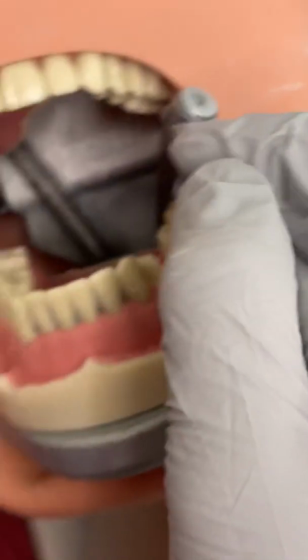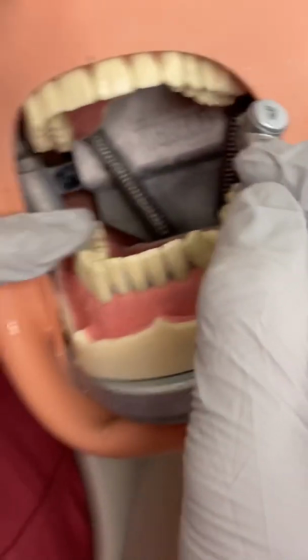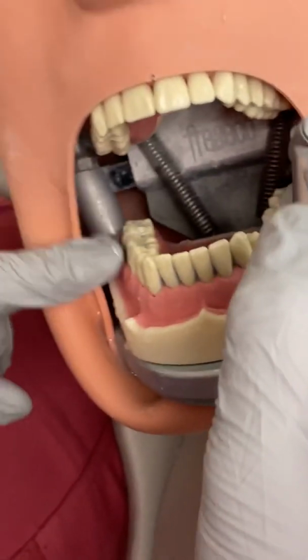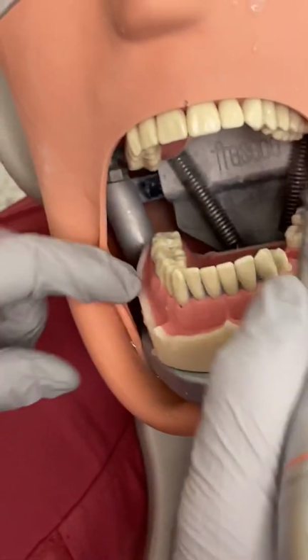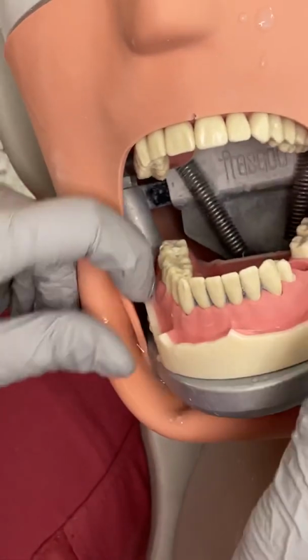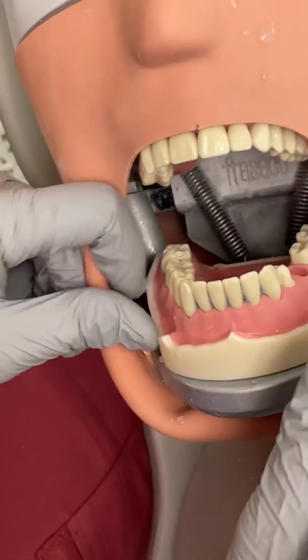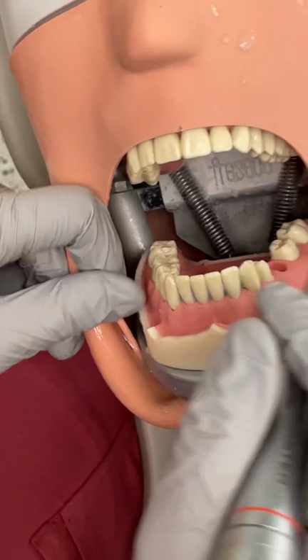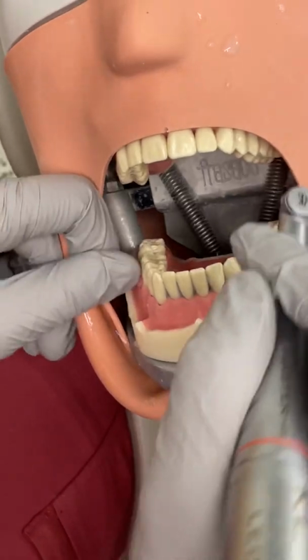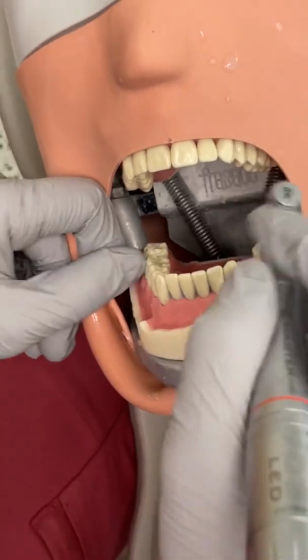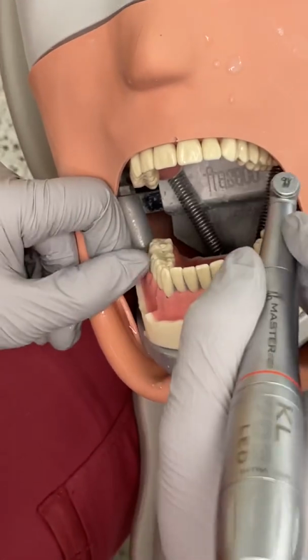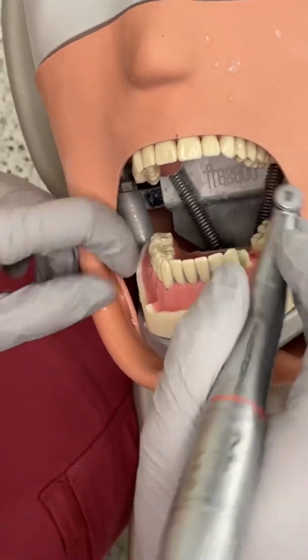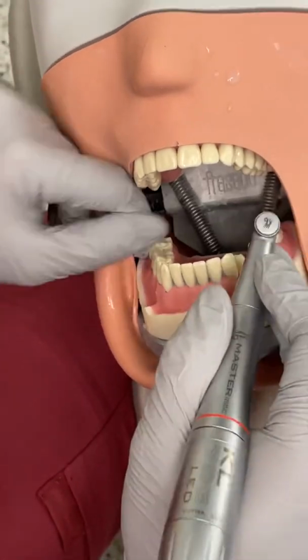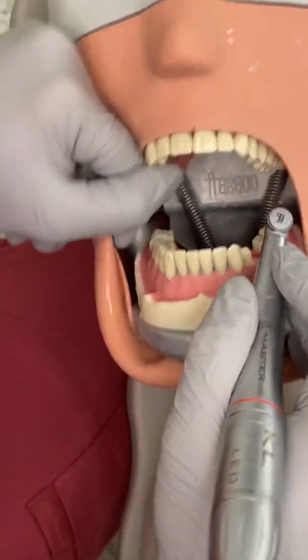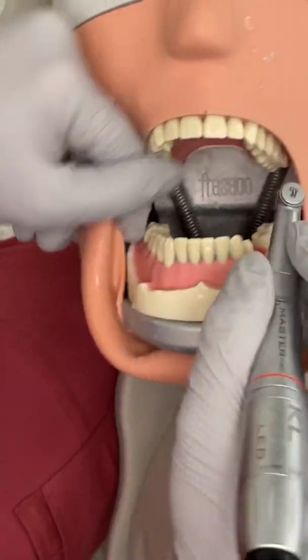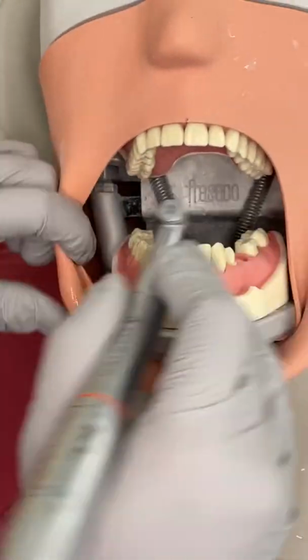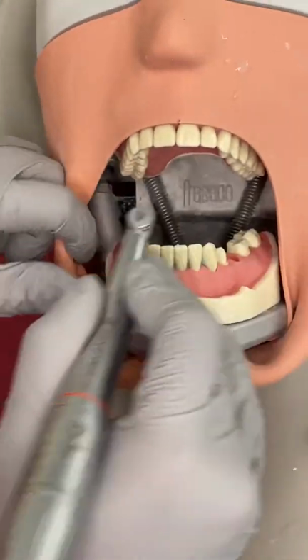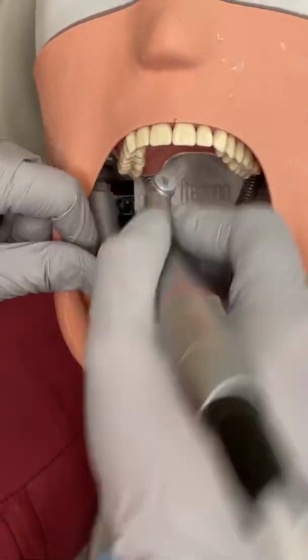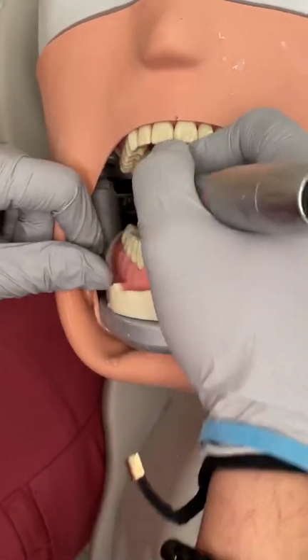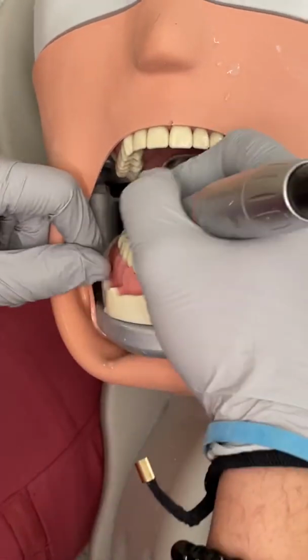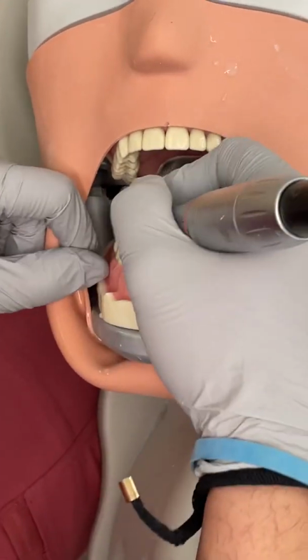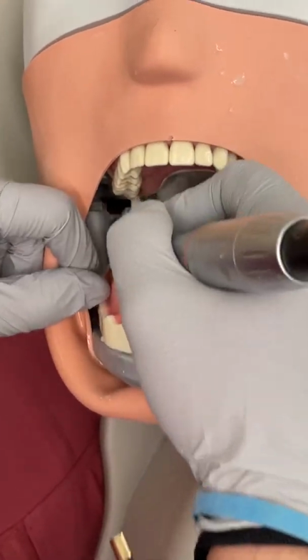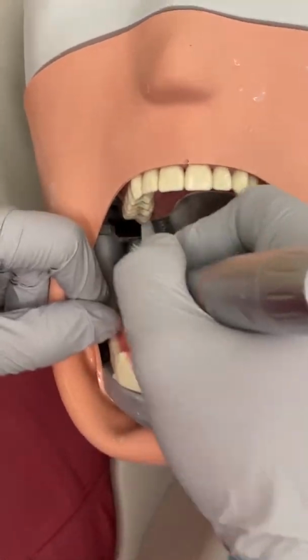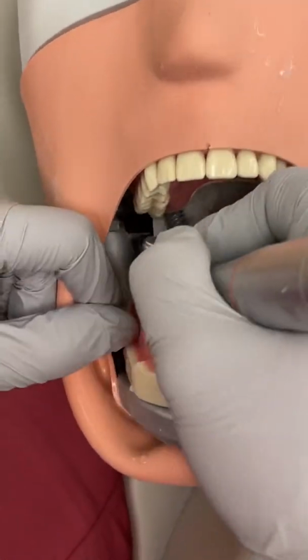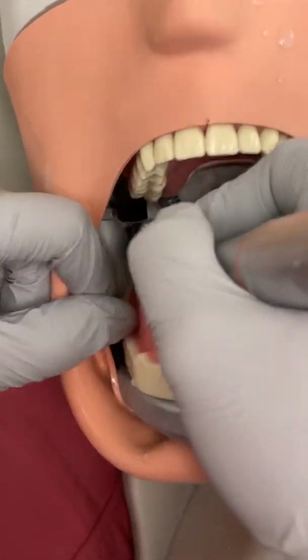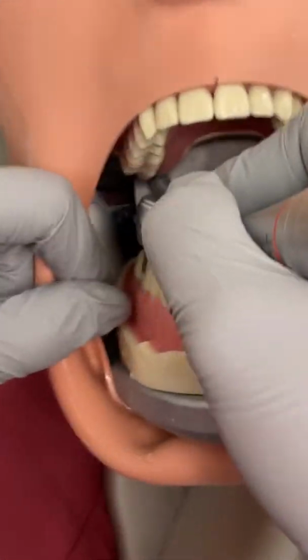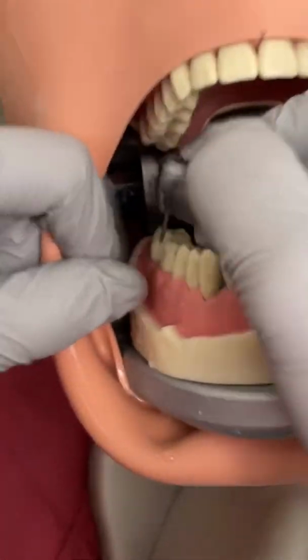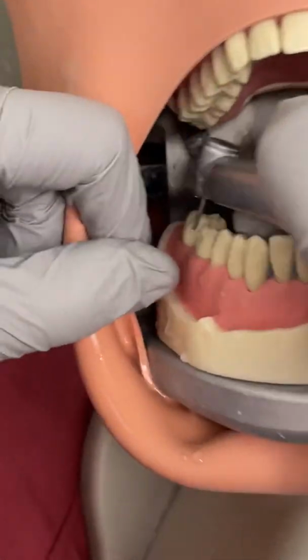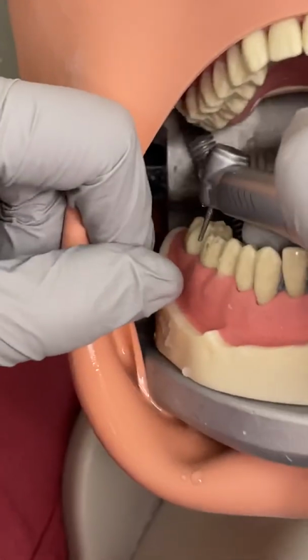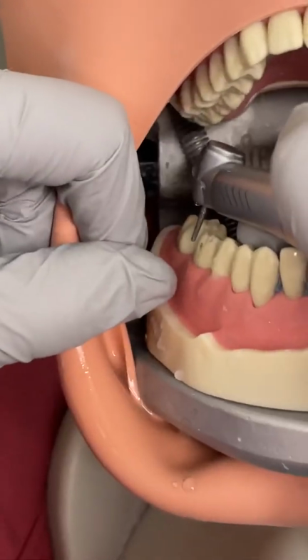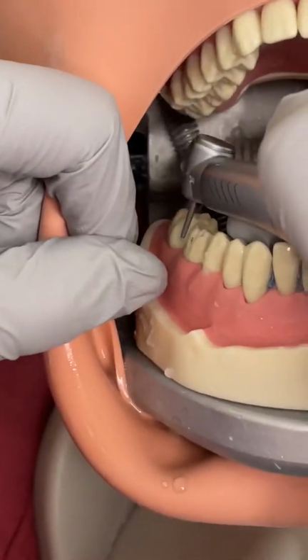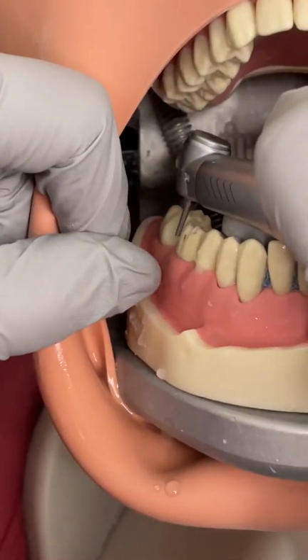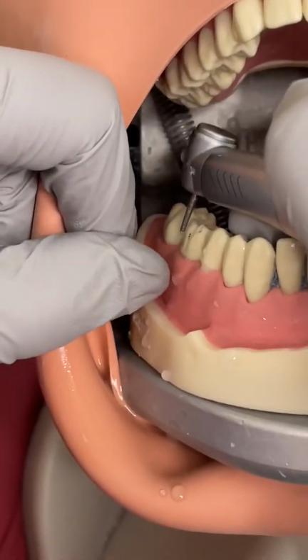At this point, most of the pencil marks have disappeared, but you can see you still need to reduce more on this side.